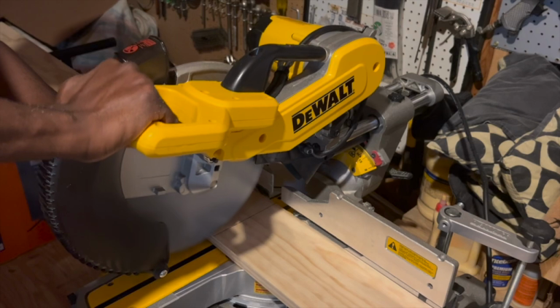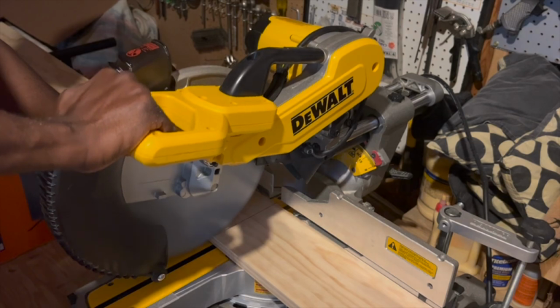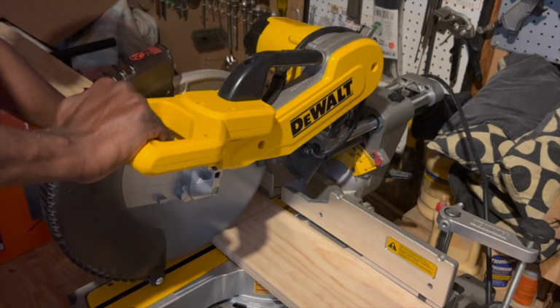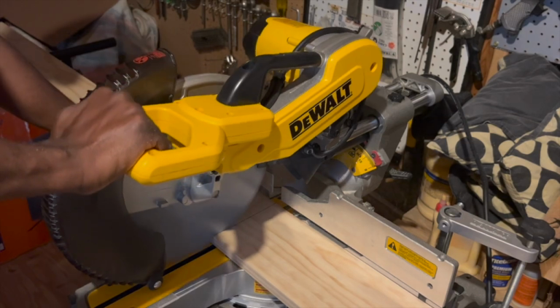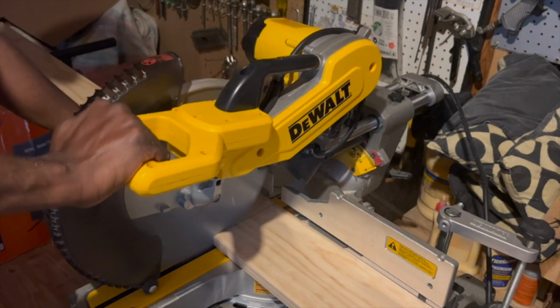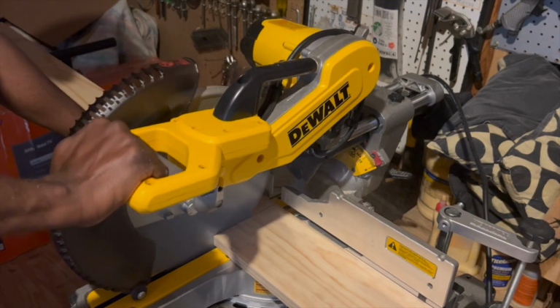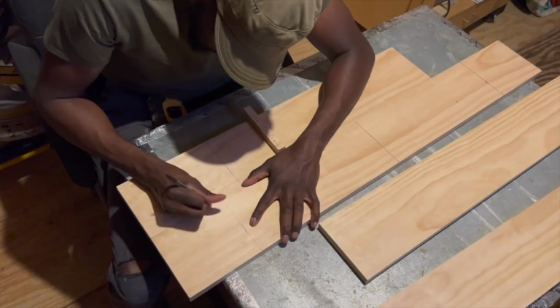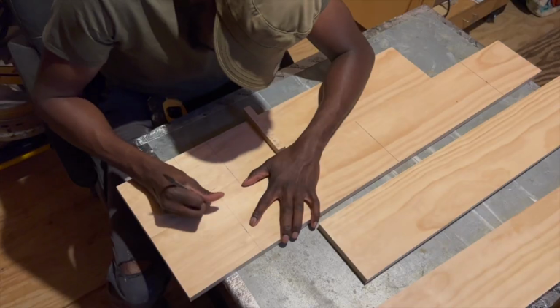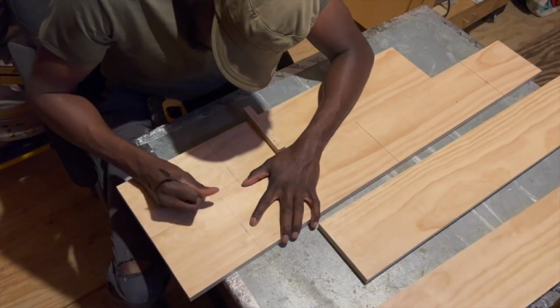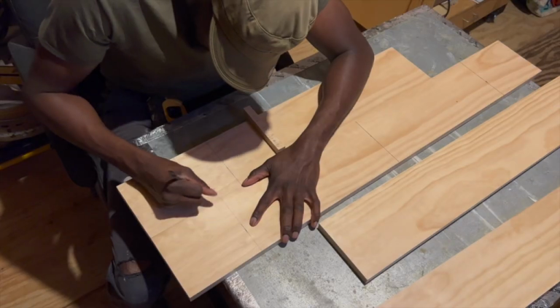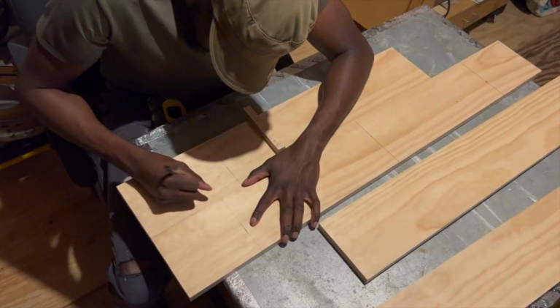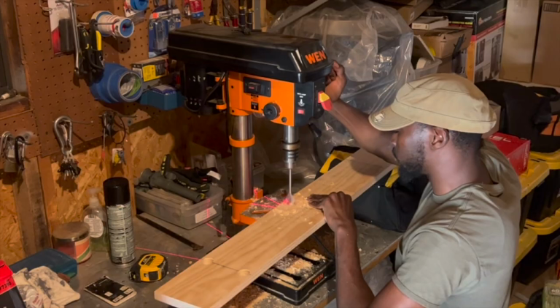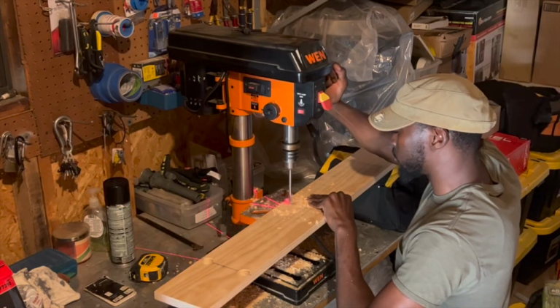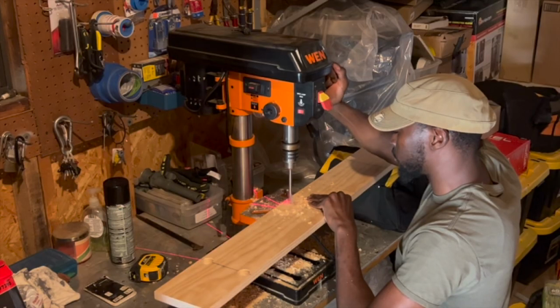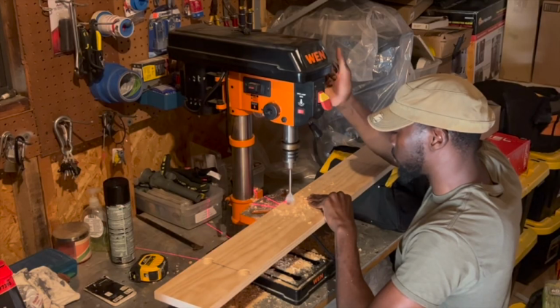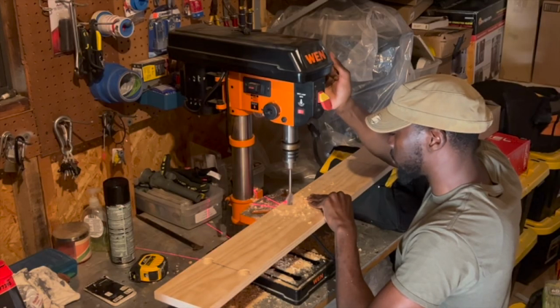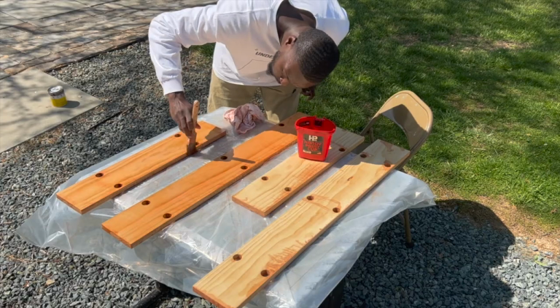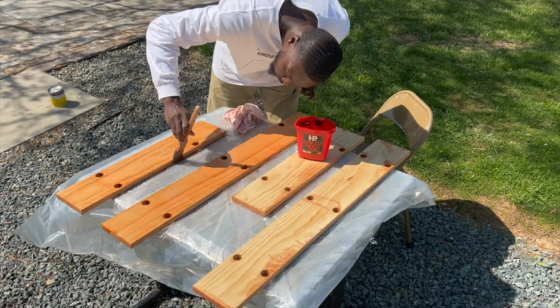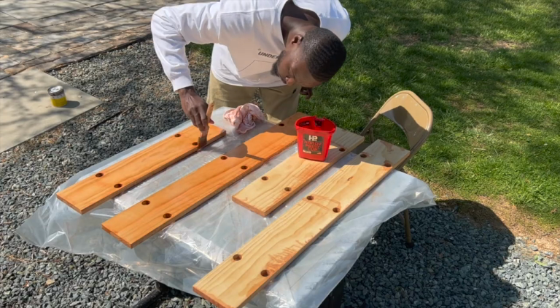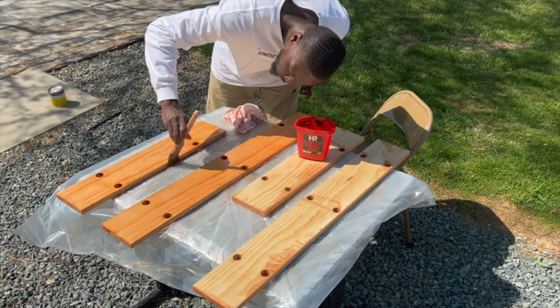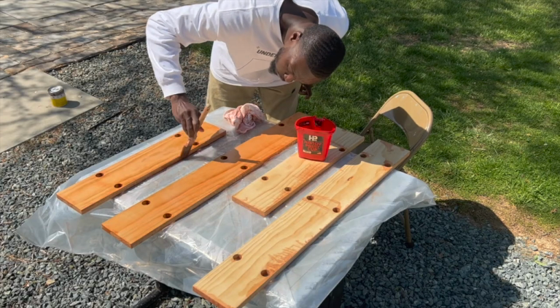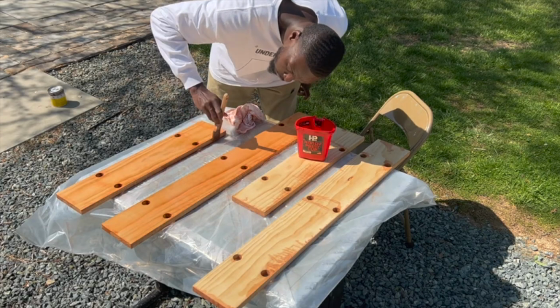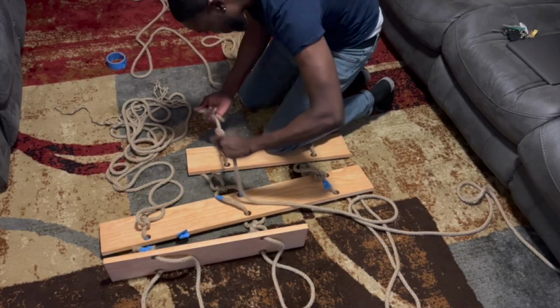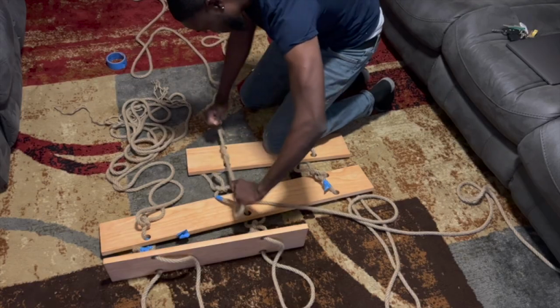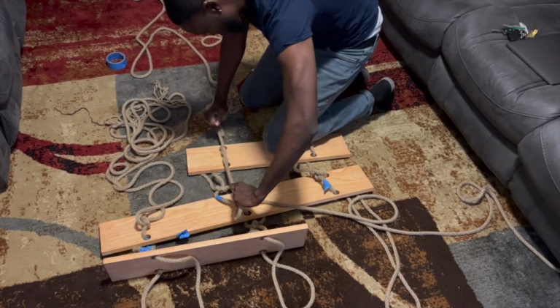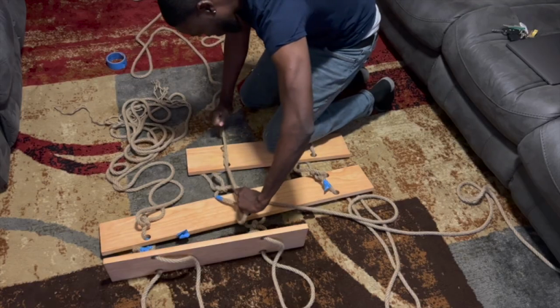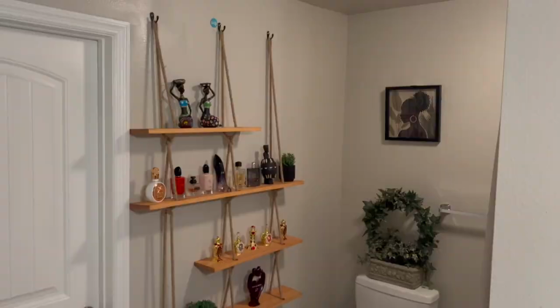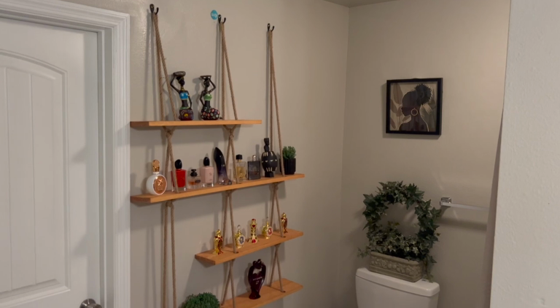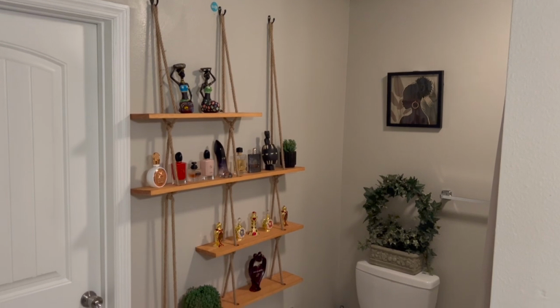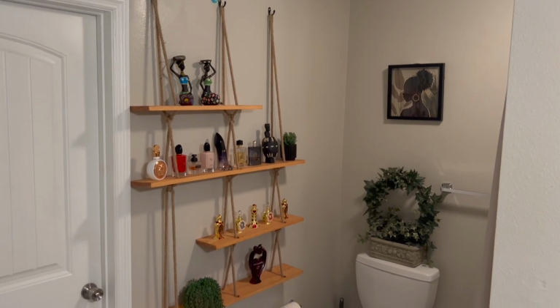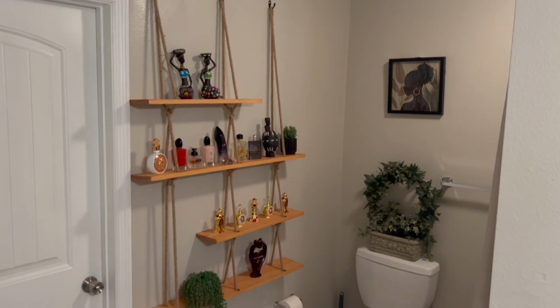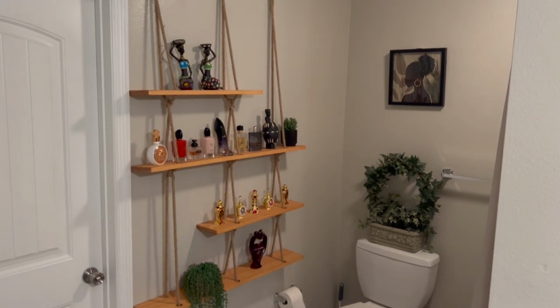What's up y'all, this is Nick with From The Ground Up DIY, and today I'm going to show you how to build this rope shelf that will look magnificent in your home.